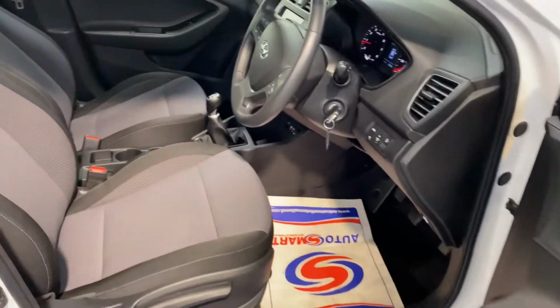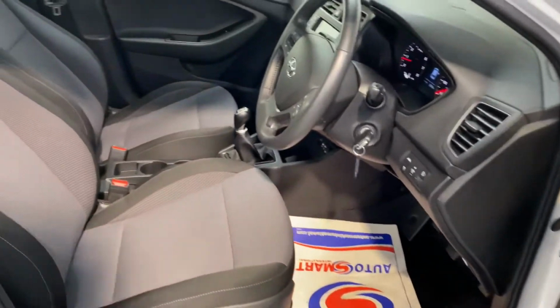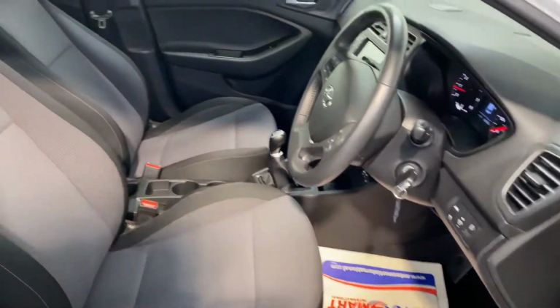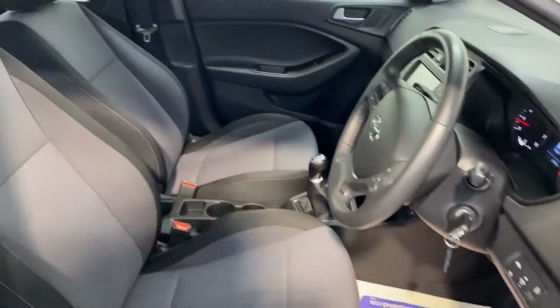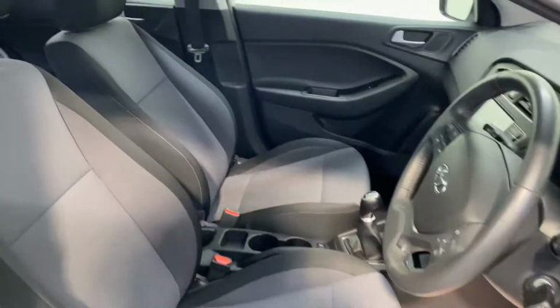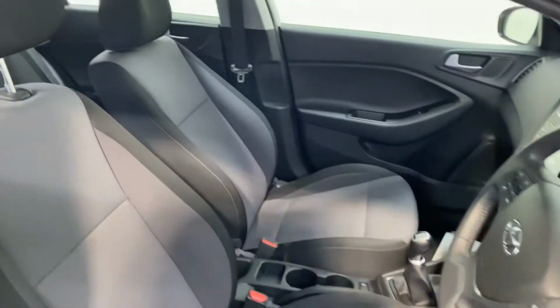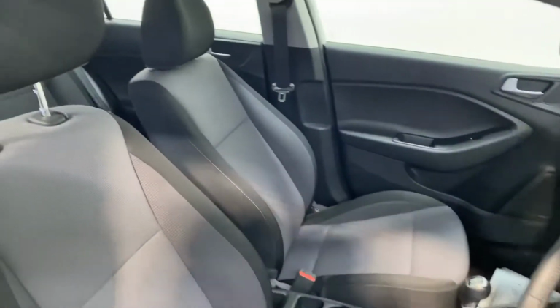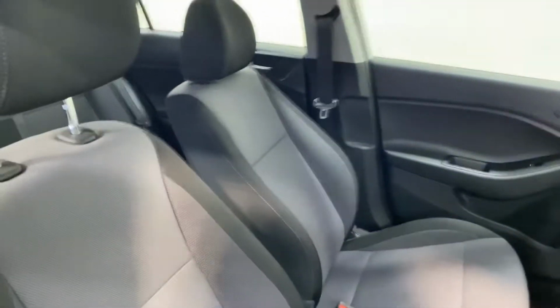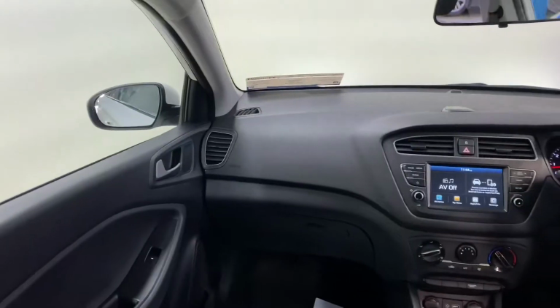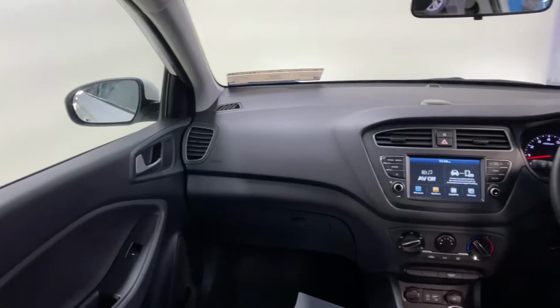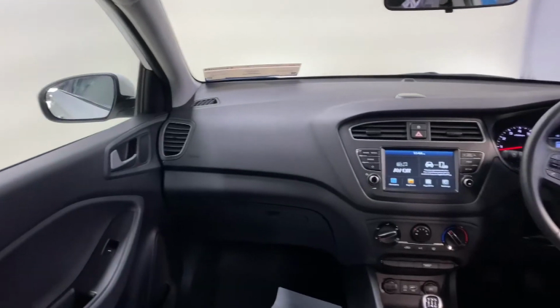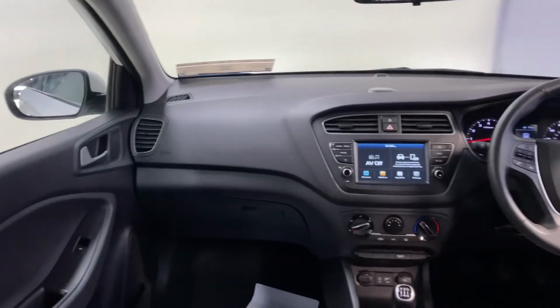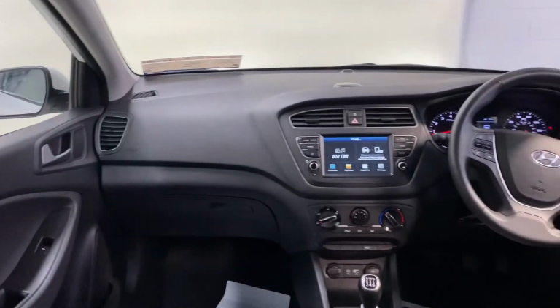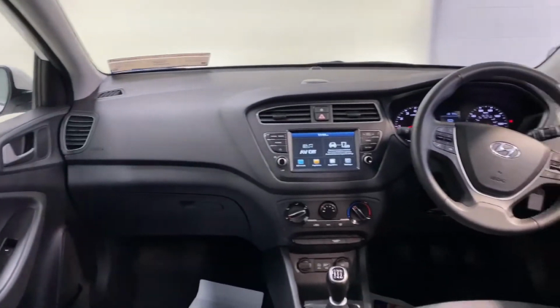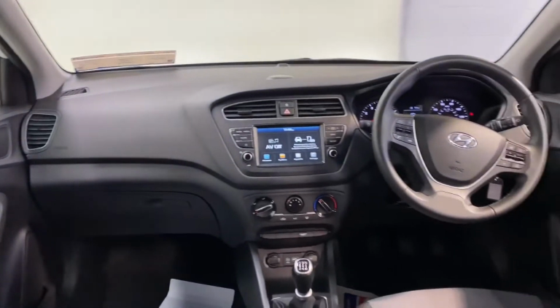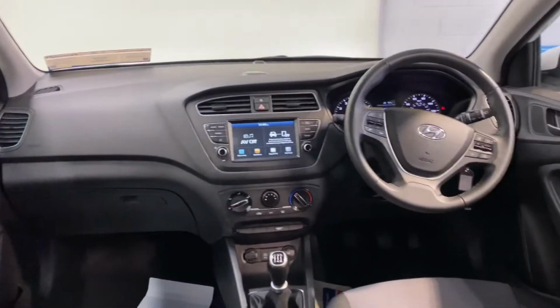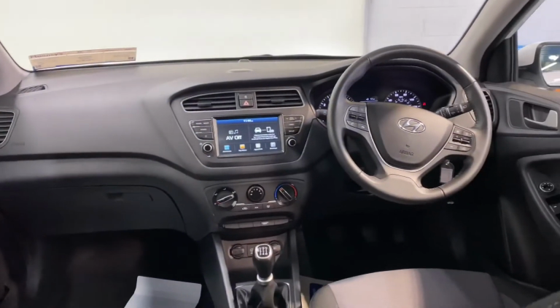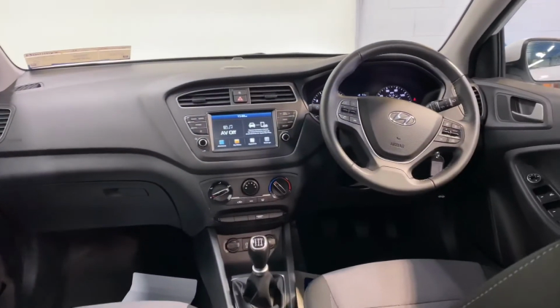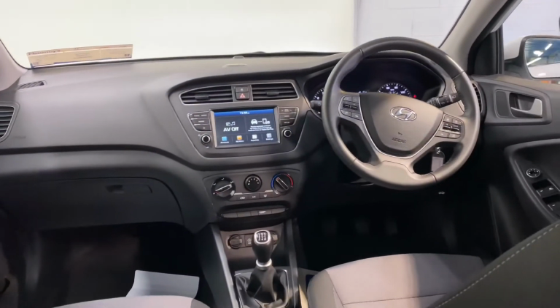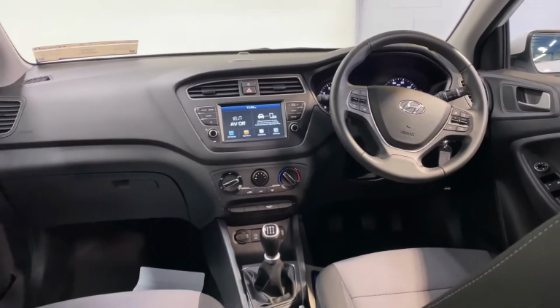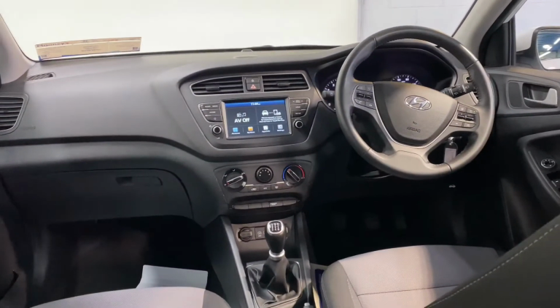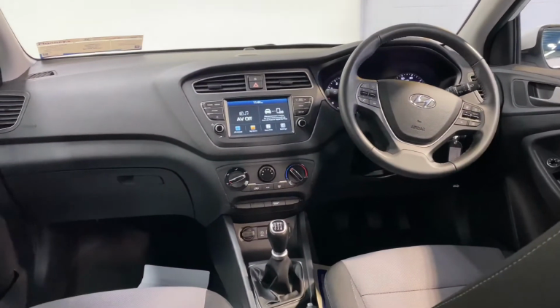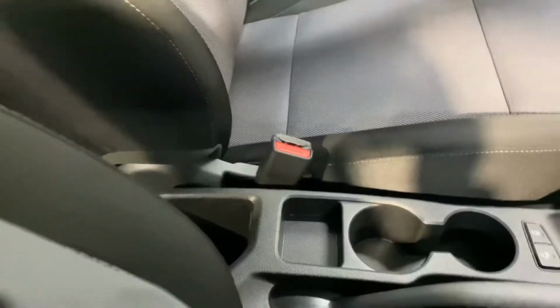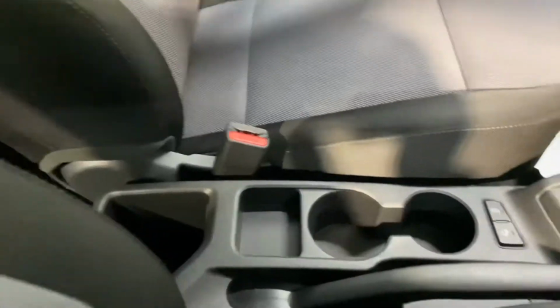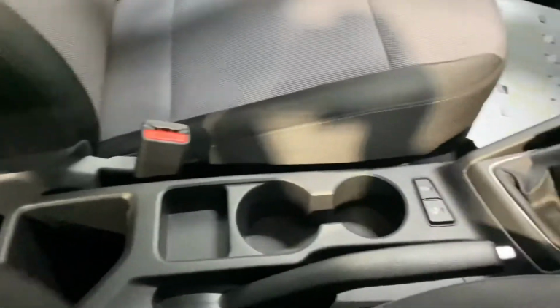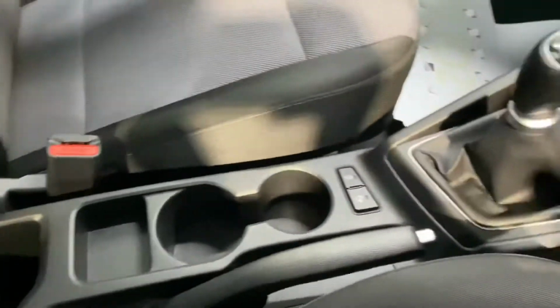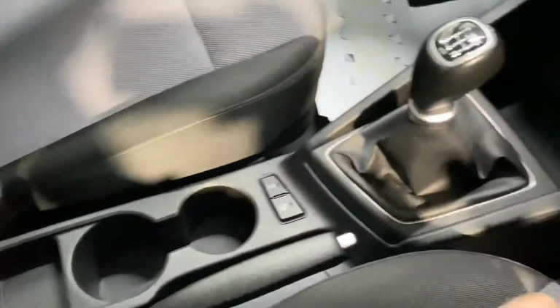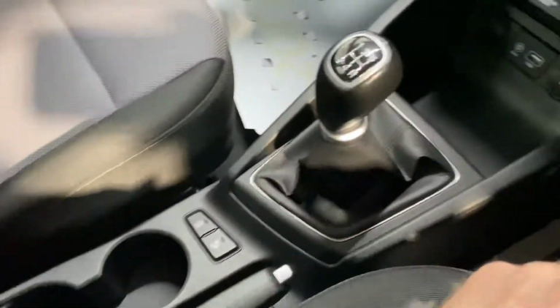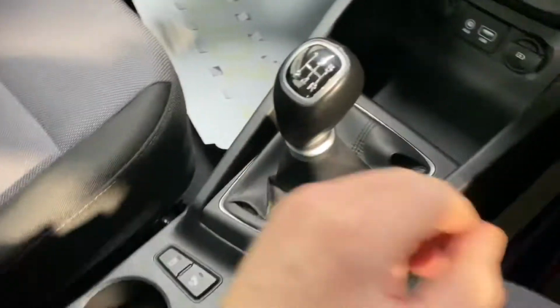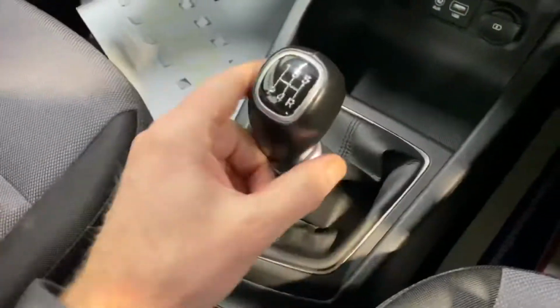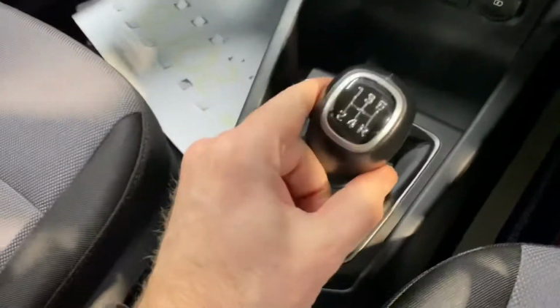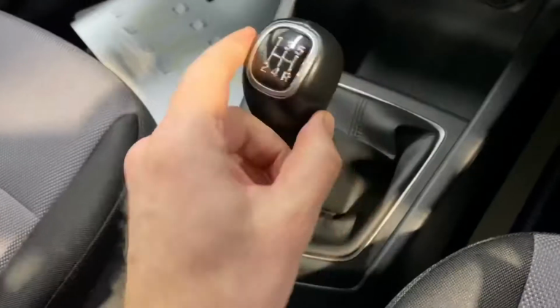Very comfortable cloth interior. It has the 1.2-litre petrol engine — road tax is only €200 per year. You also get a five-speed gearbox.